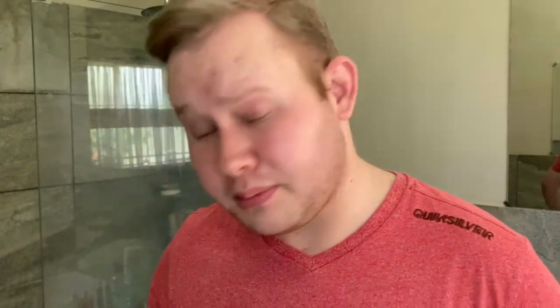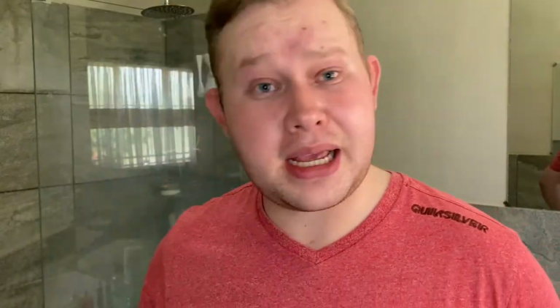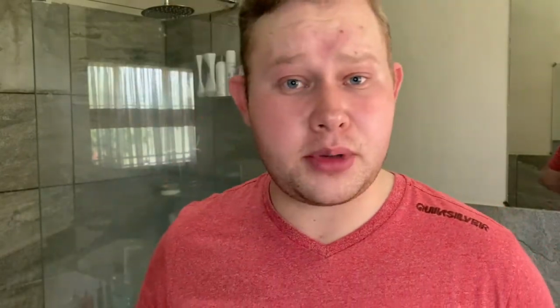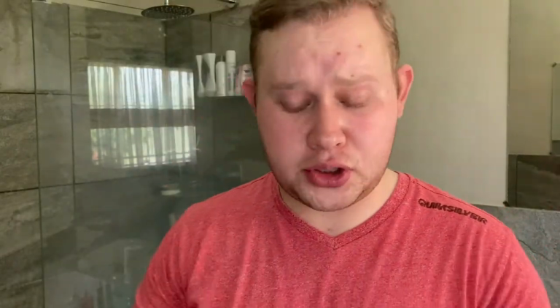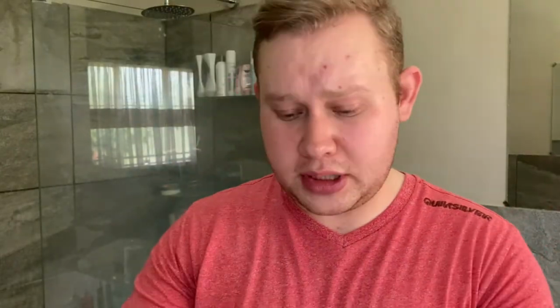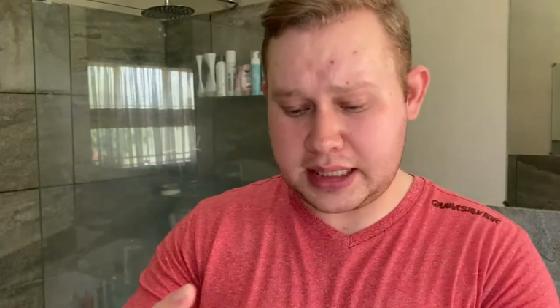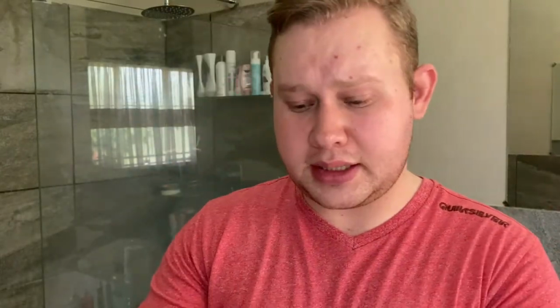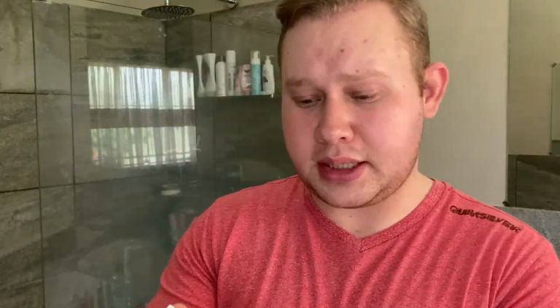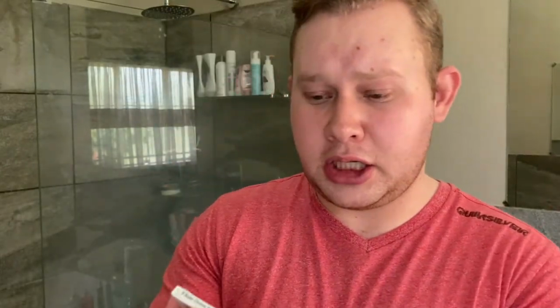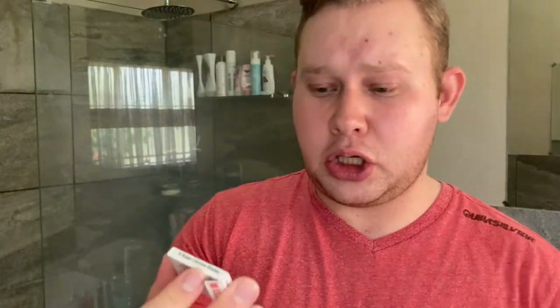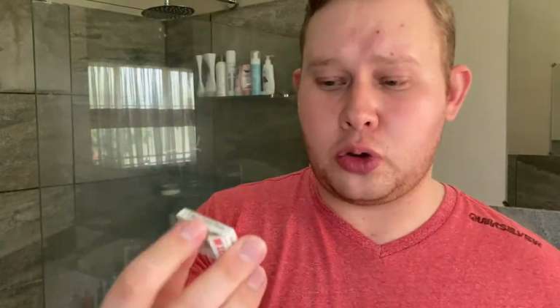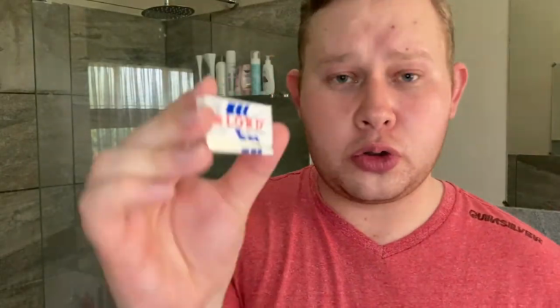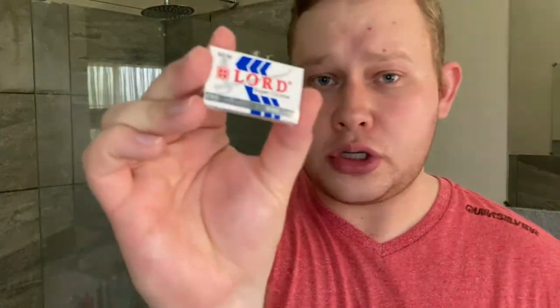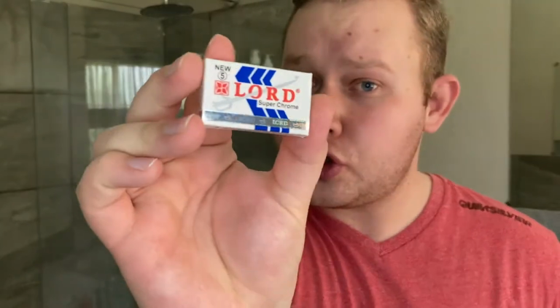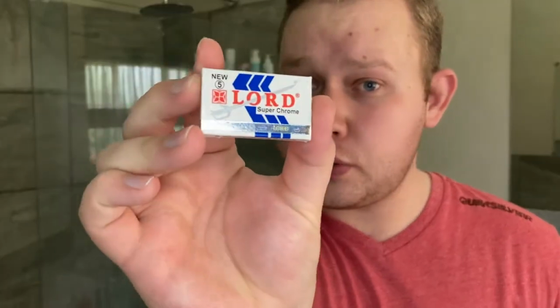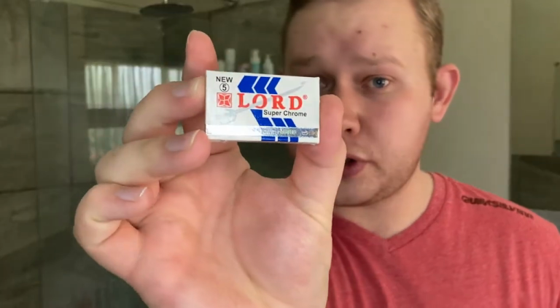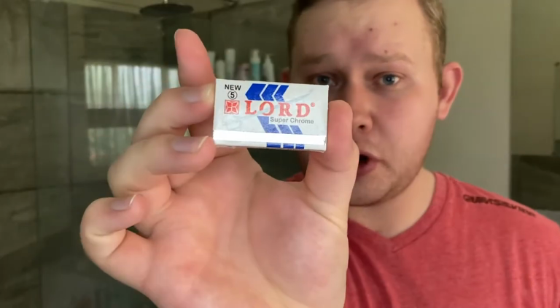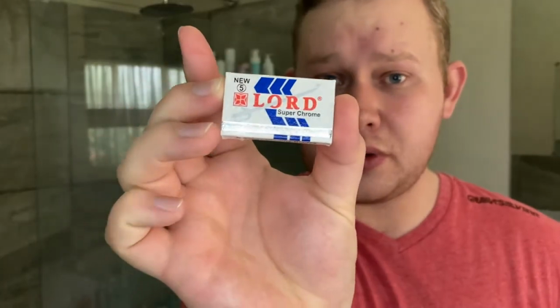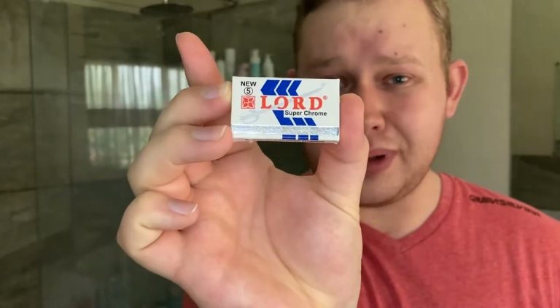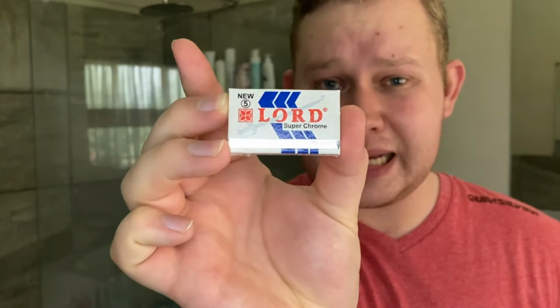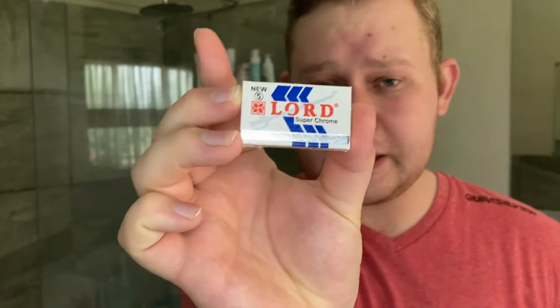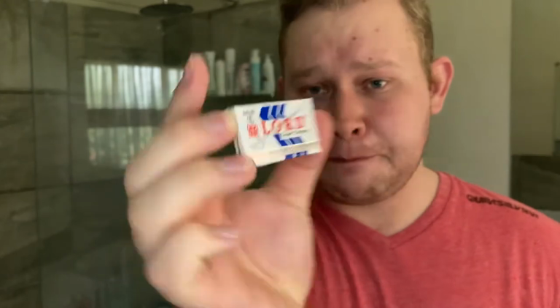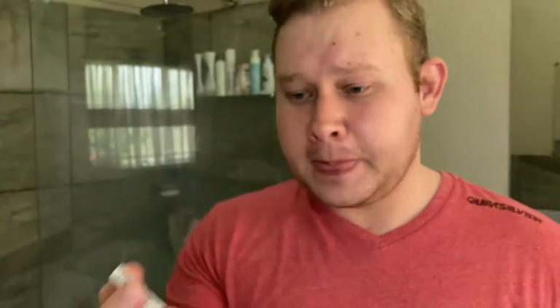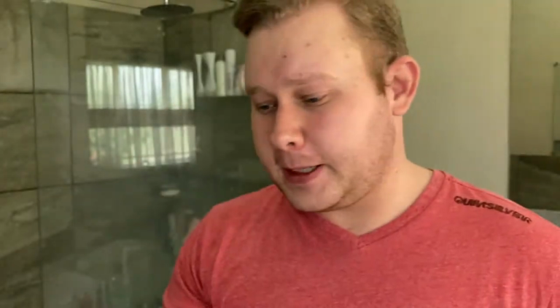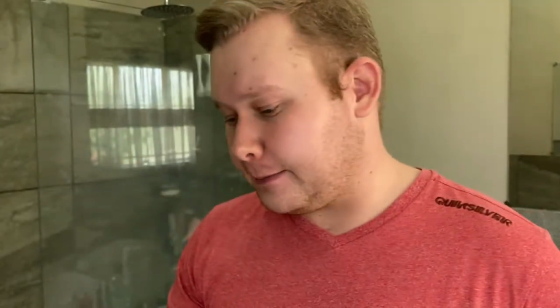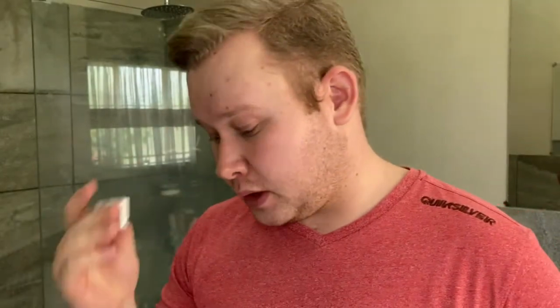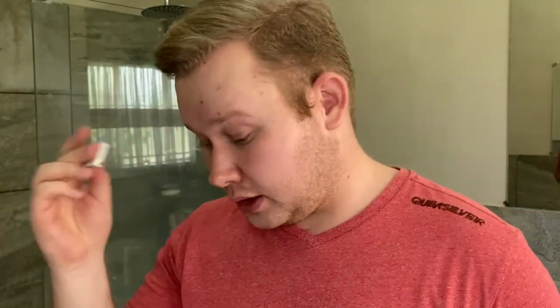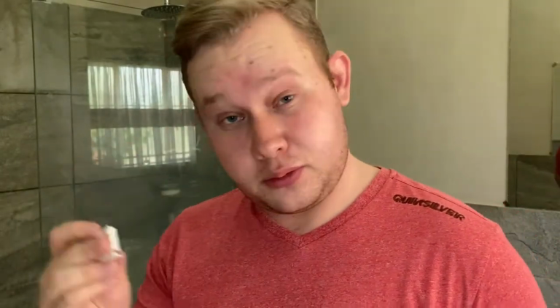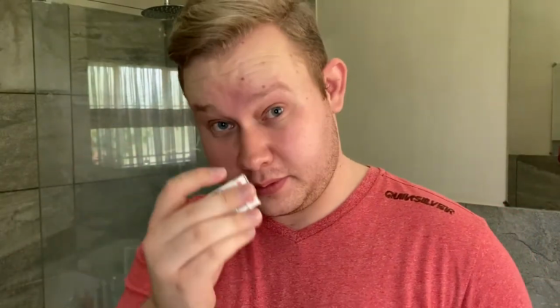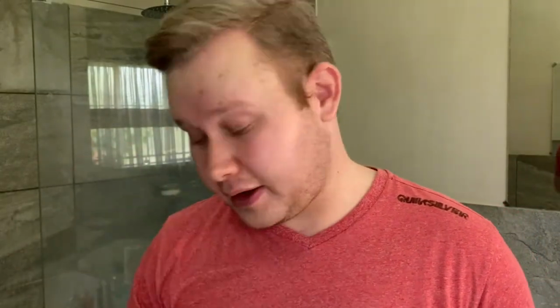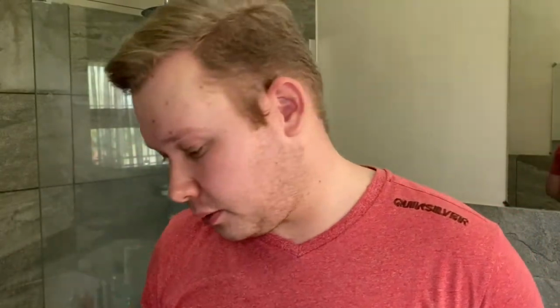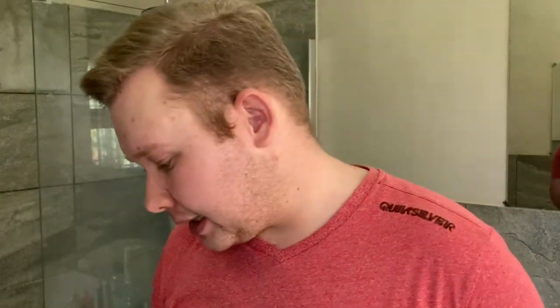The blade I'm using today is the Lord Supercreme blade, one of my favorite blades.